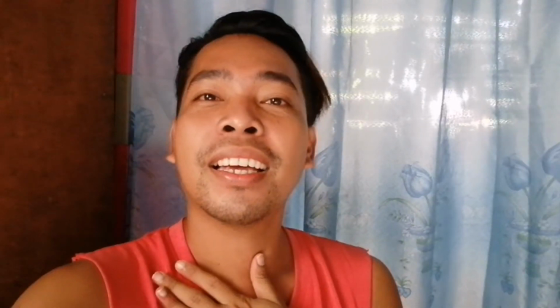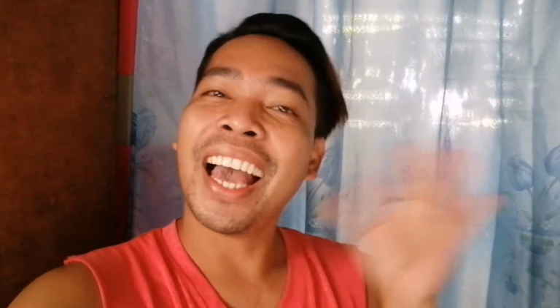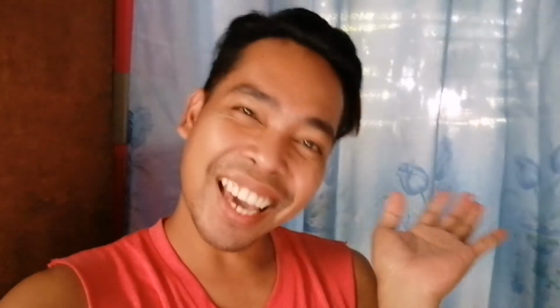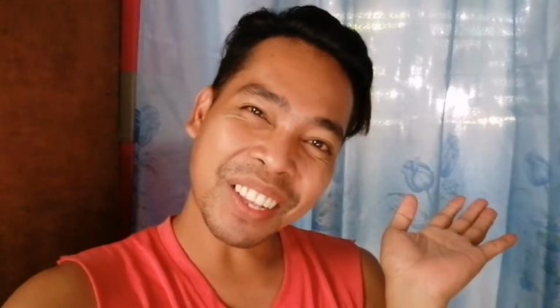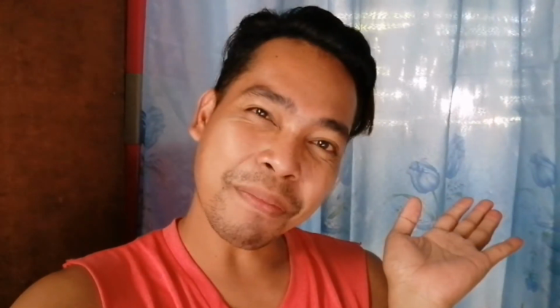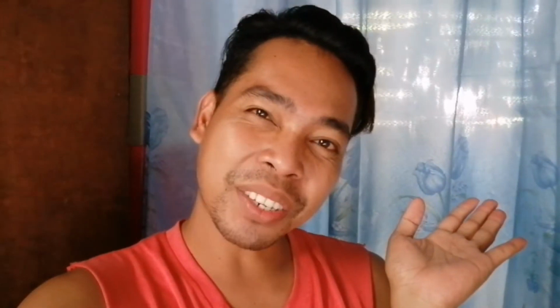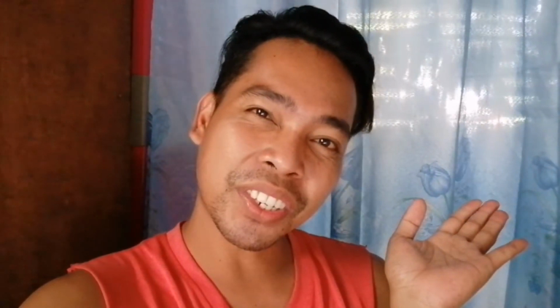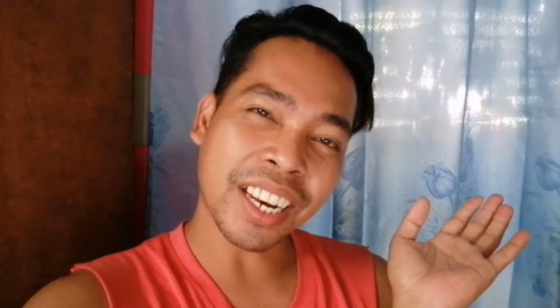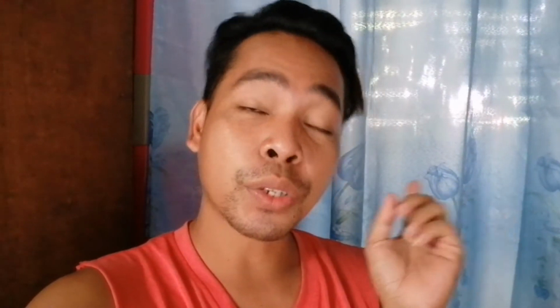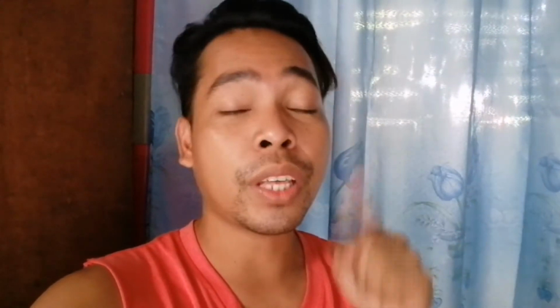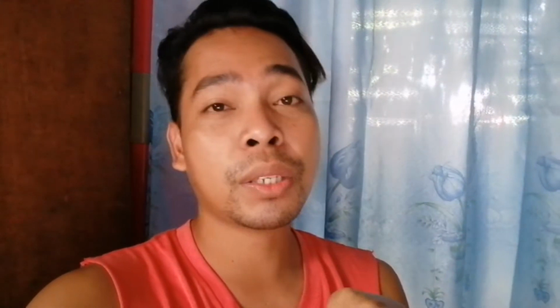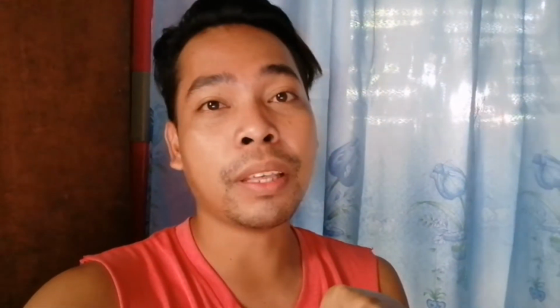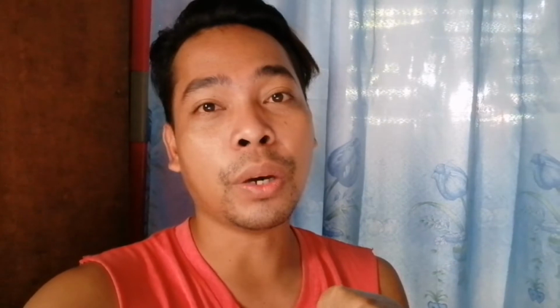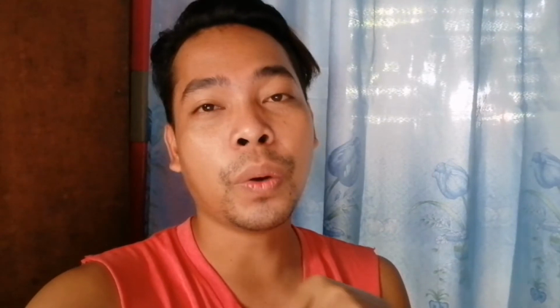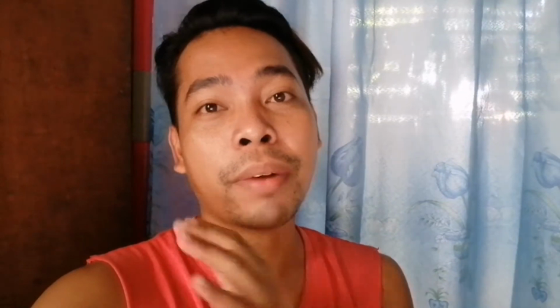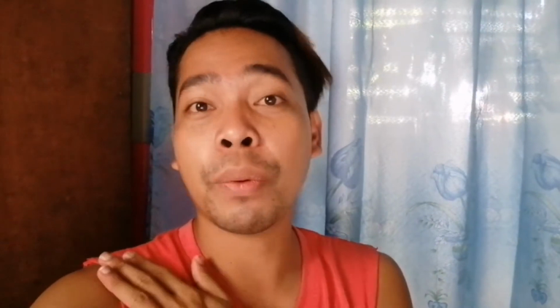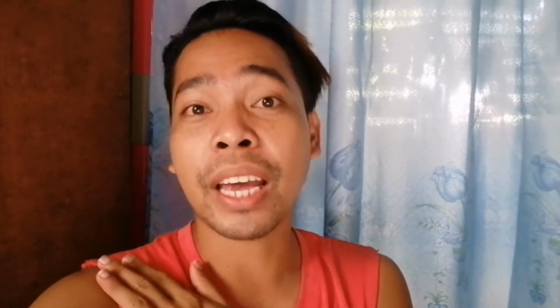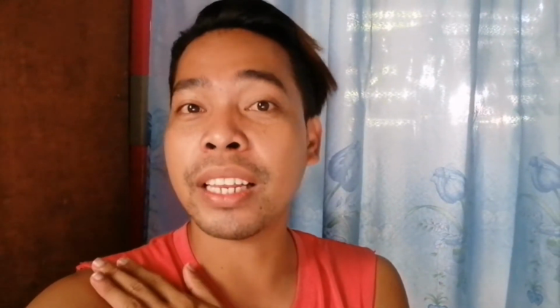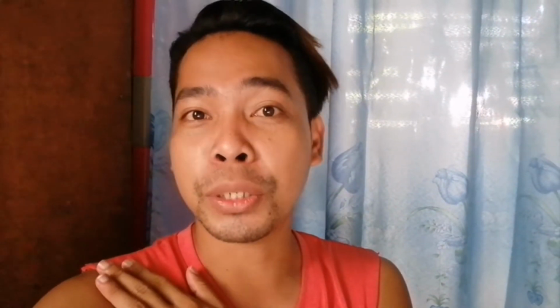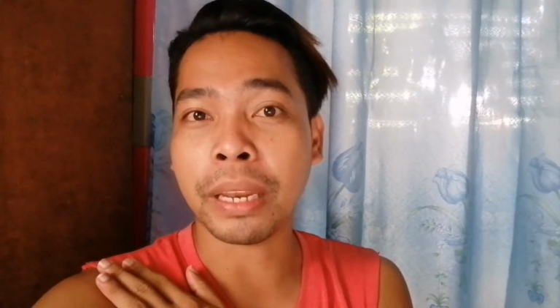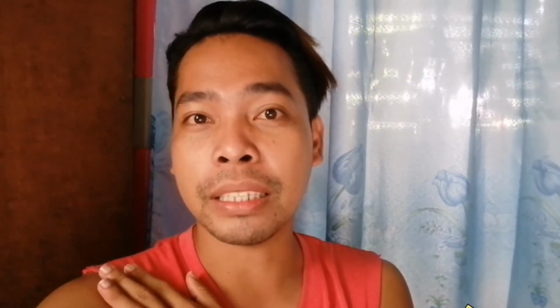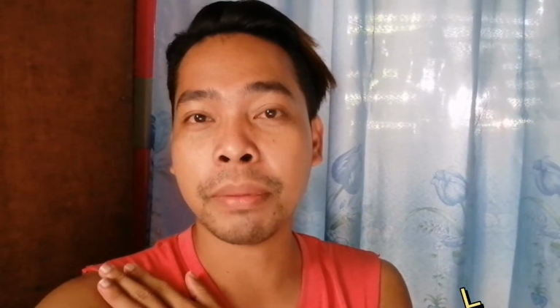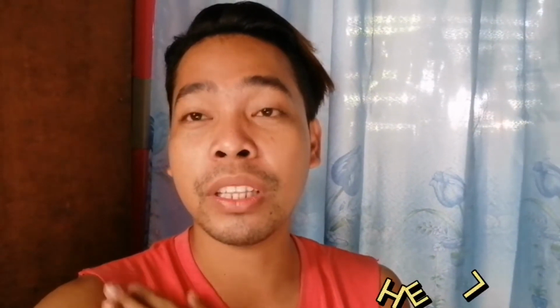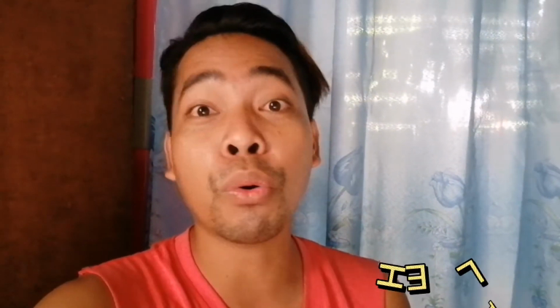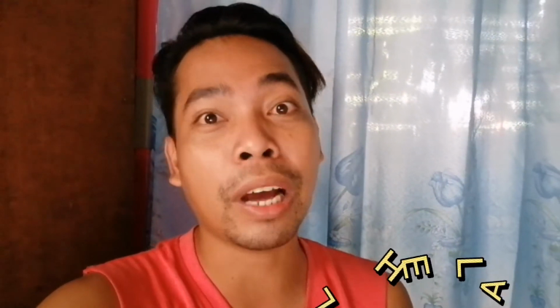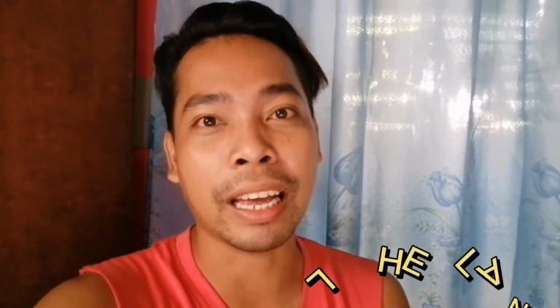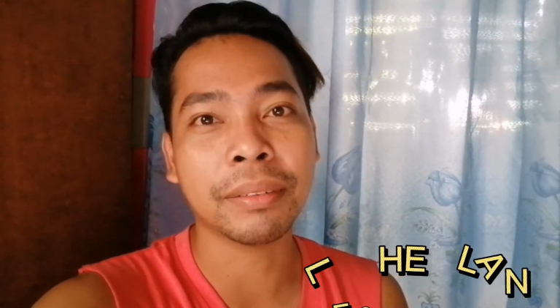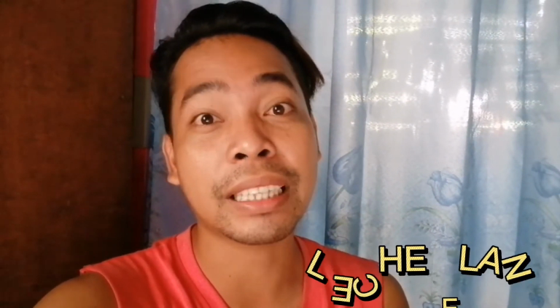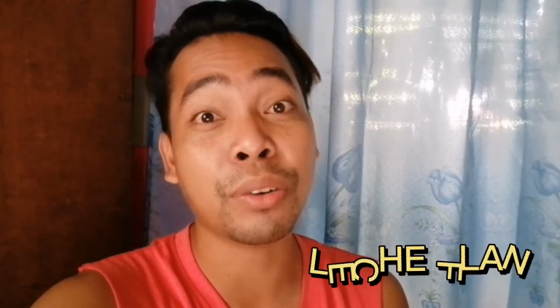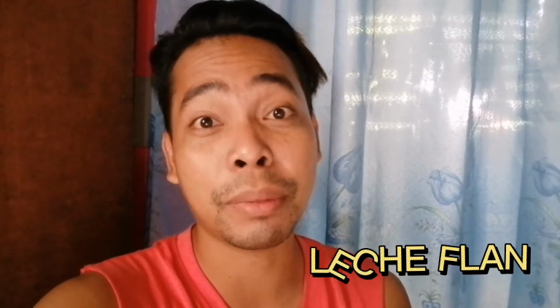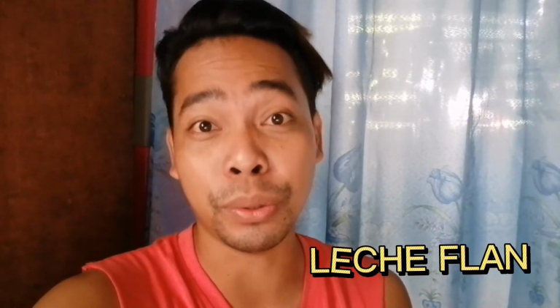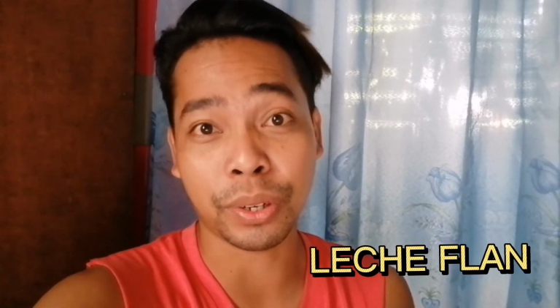Hi guys, welcome back to my channel. So today's video, gagawa tayo ng leche plan. Pero hindi ako cook ha. Patry ko lang magluto.